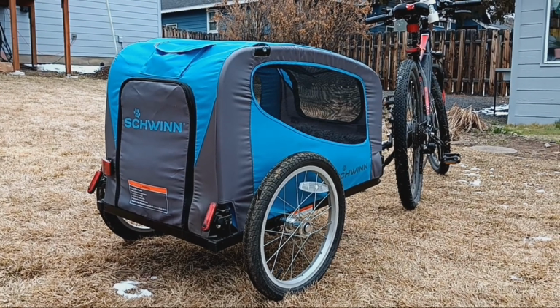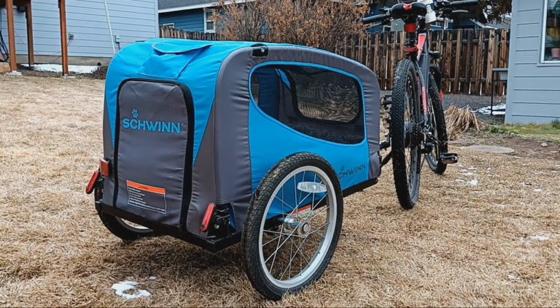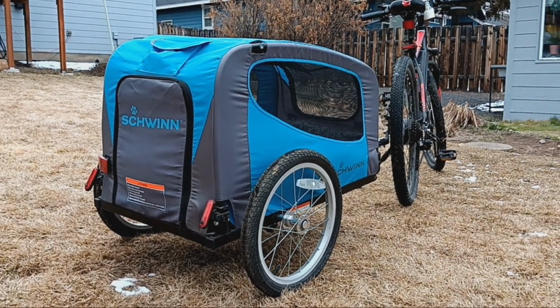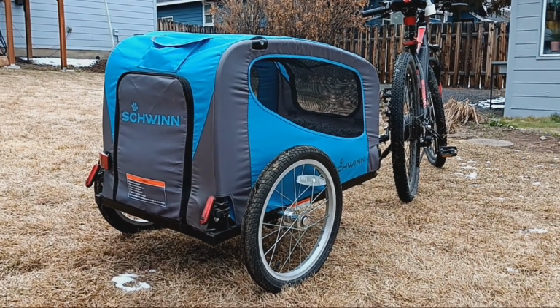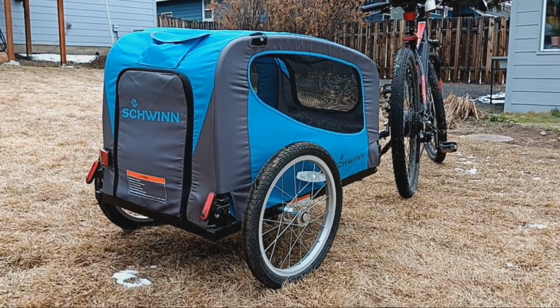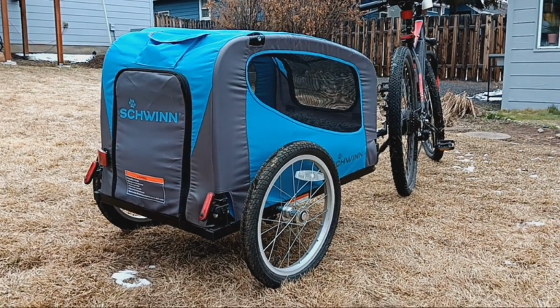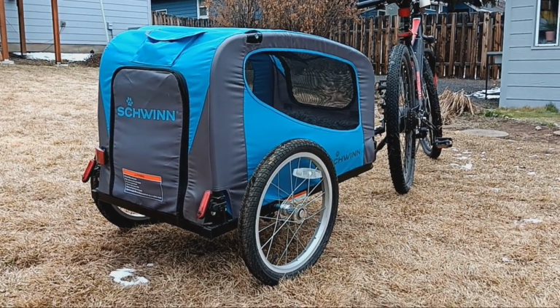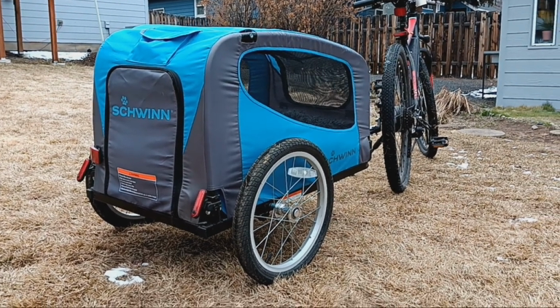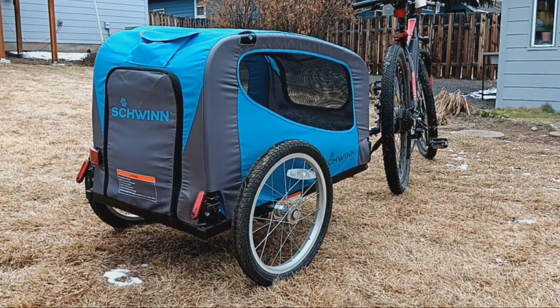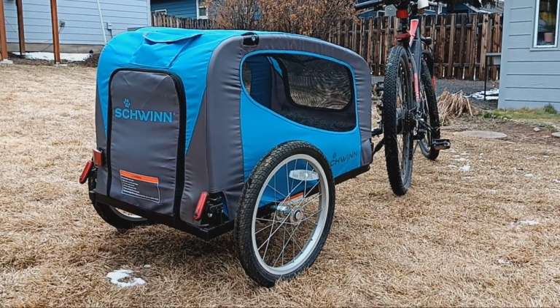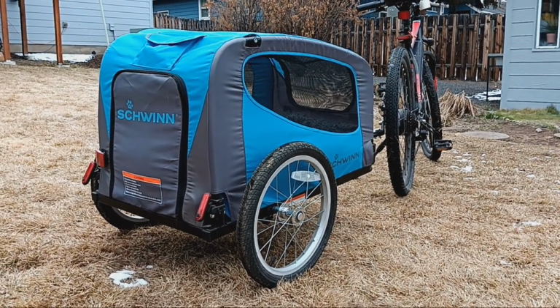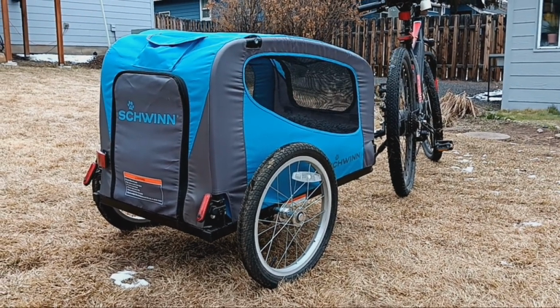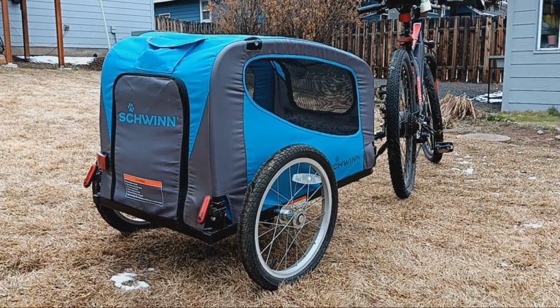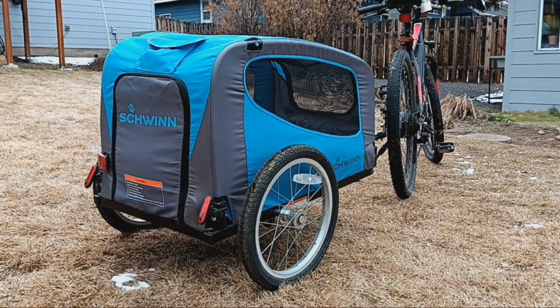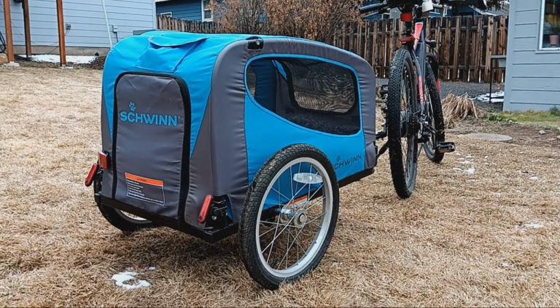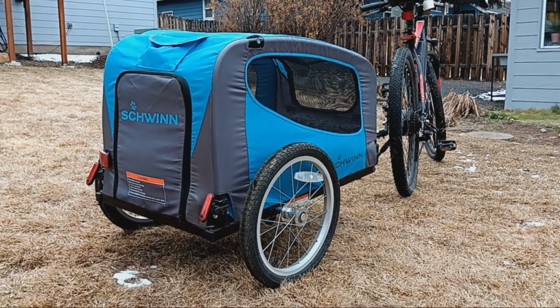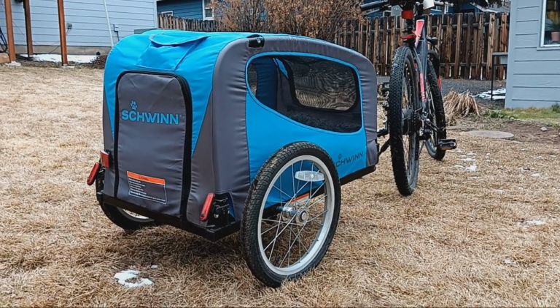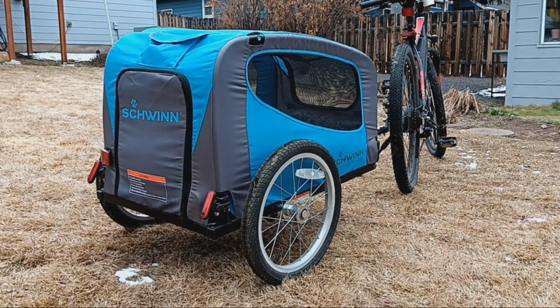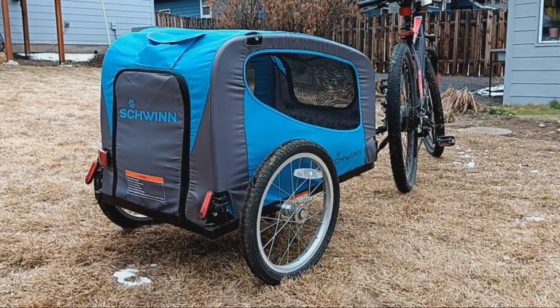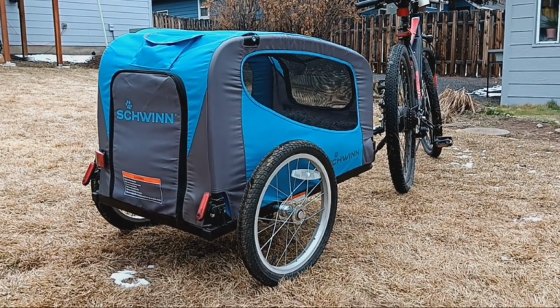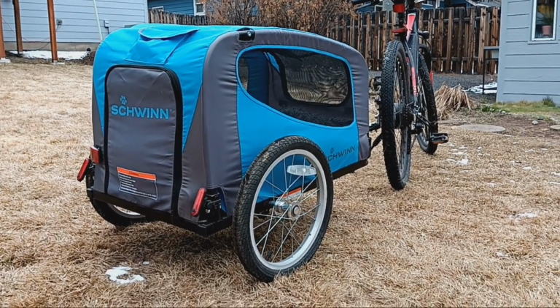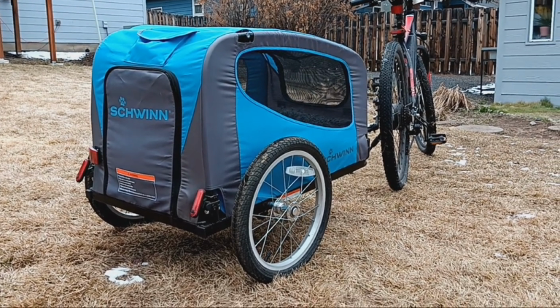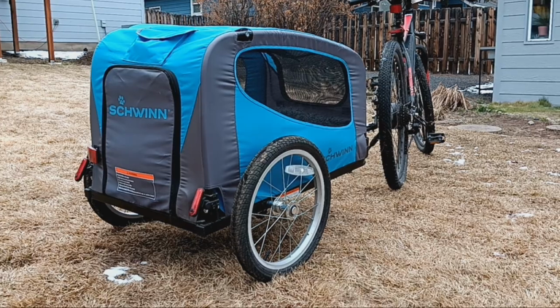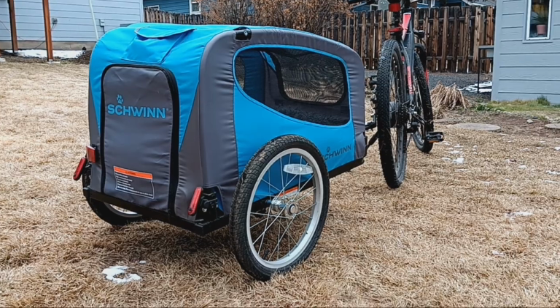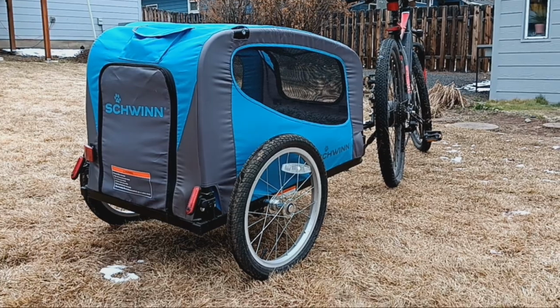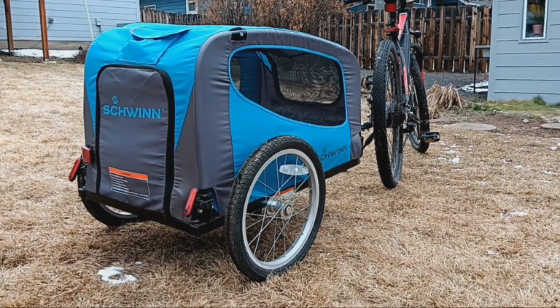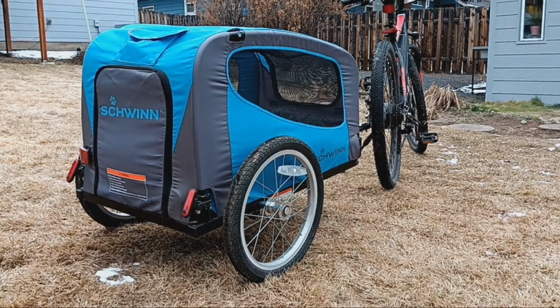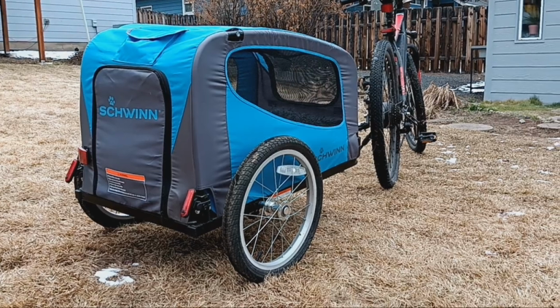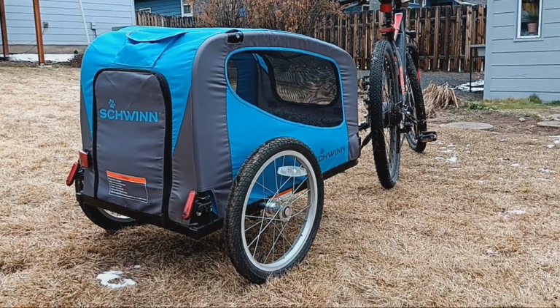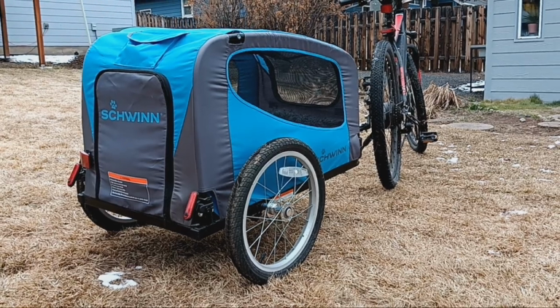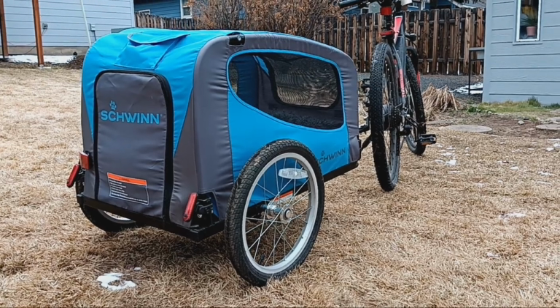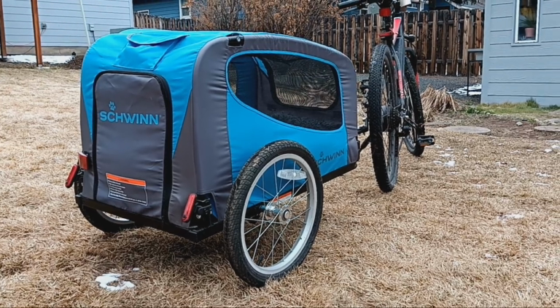The title of that video is something along the lines of 'My dog buddy's first trail ride.'